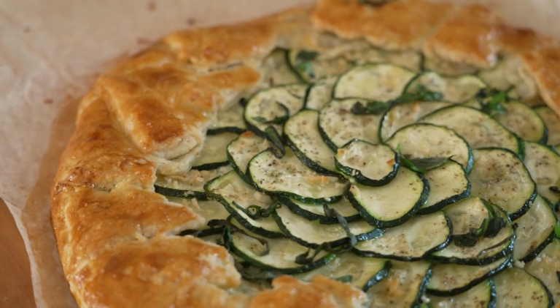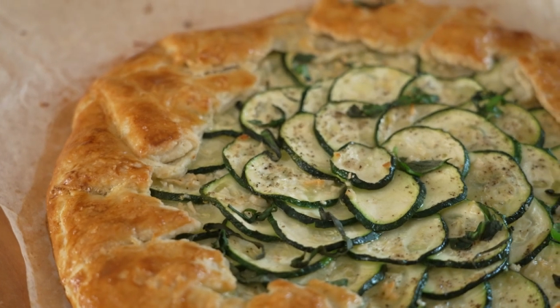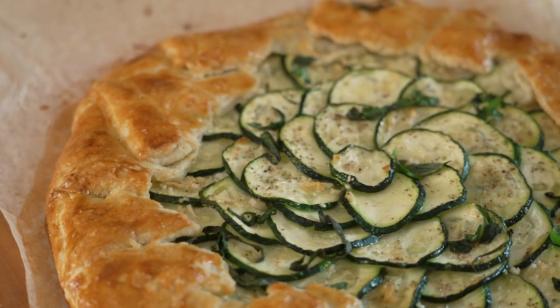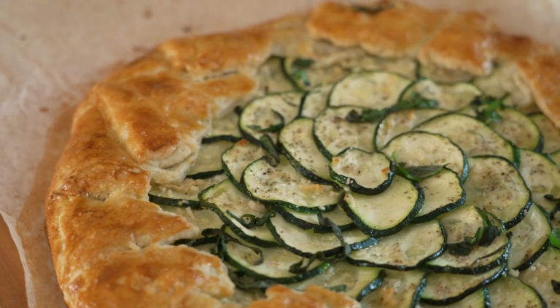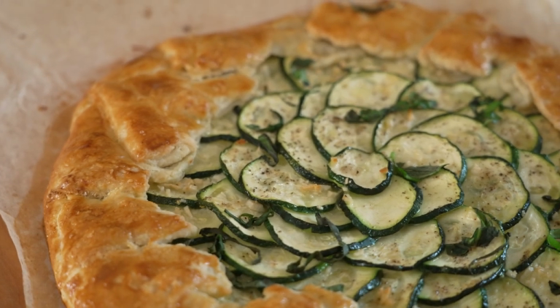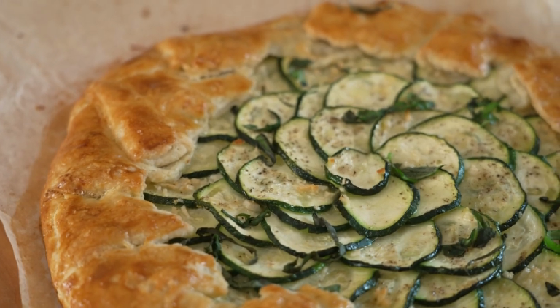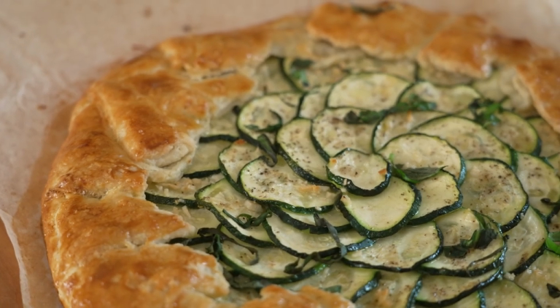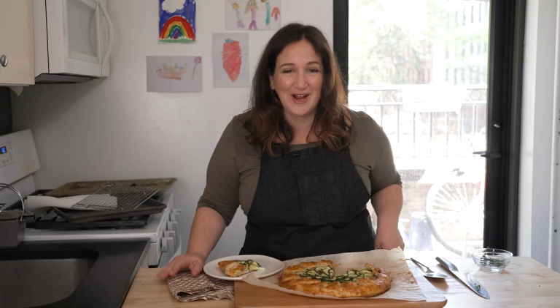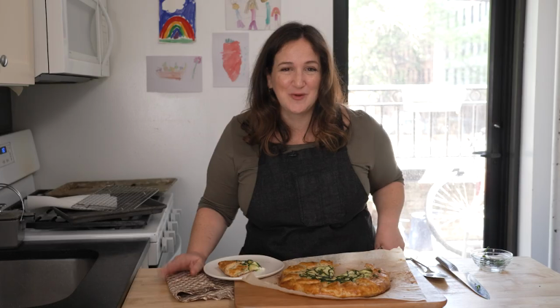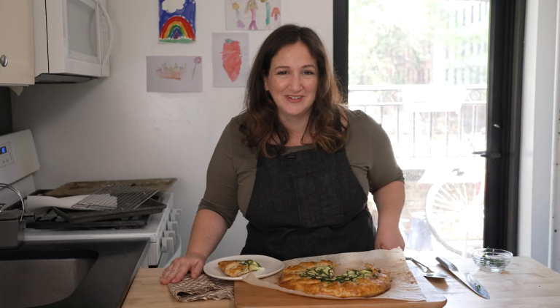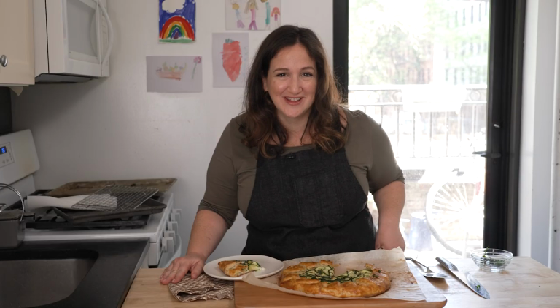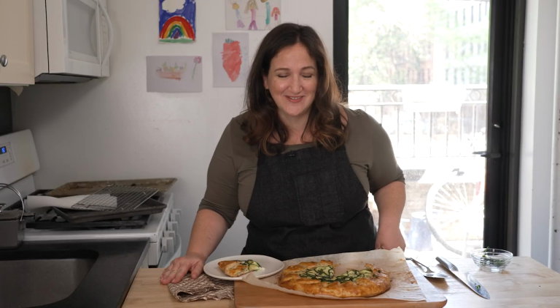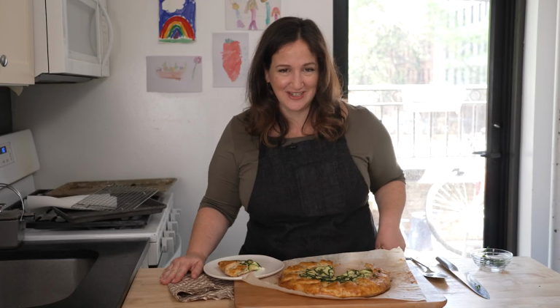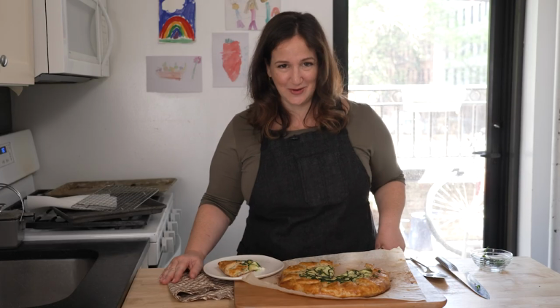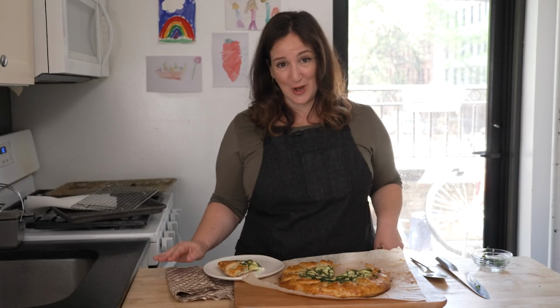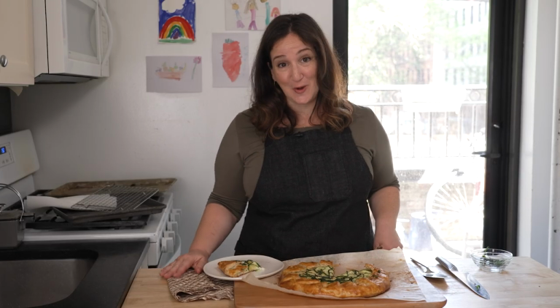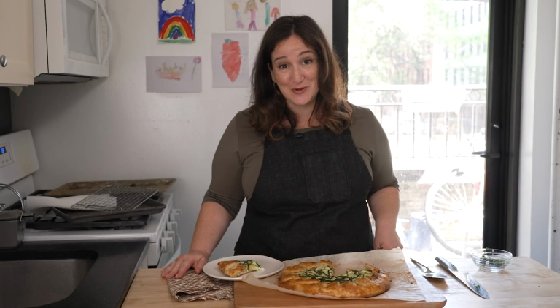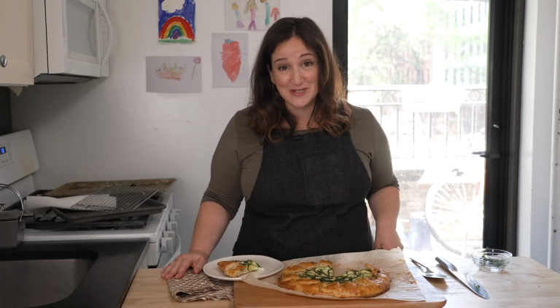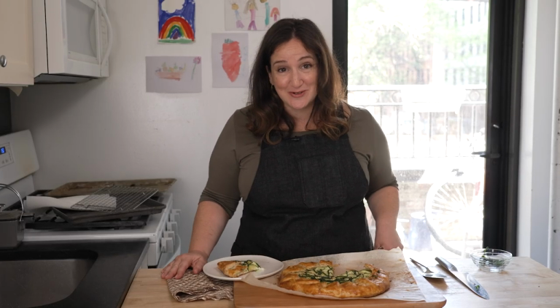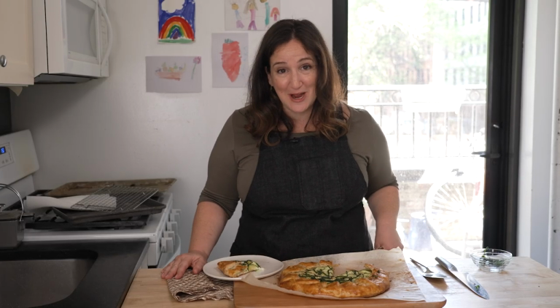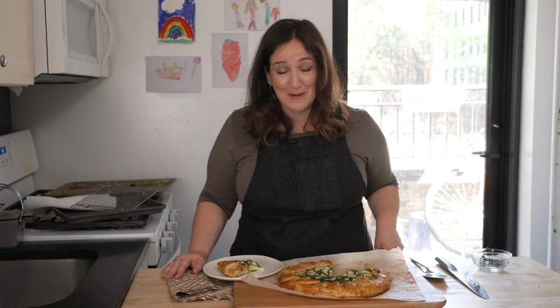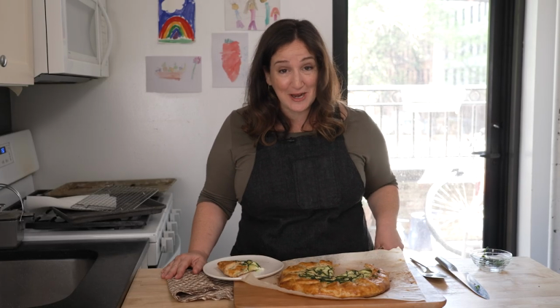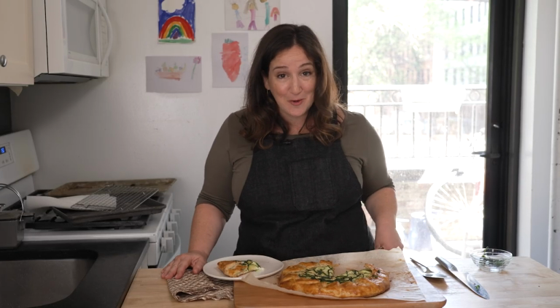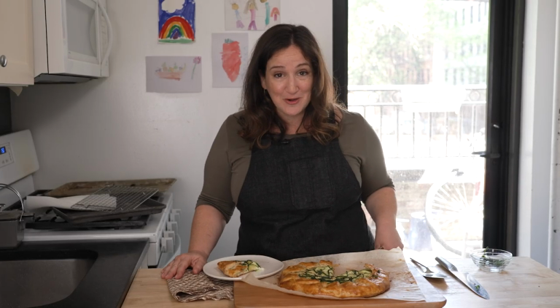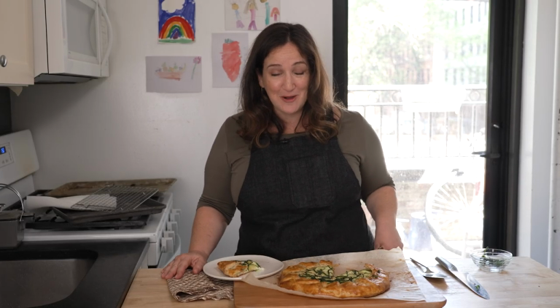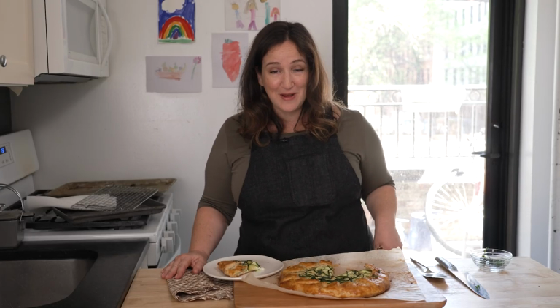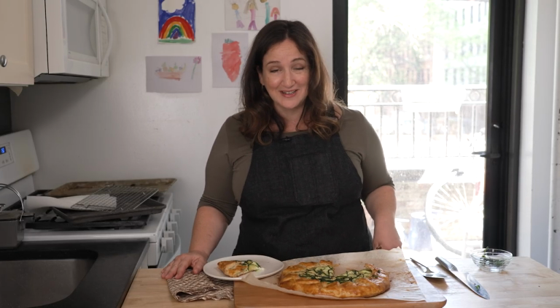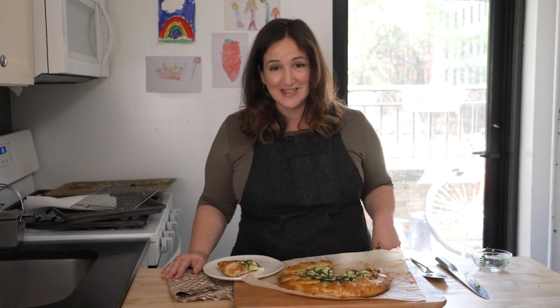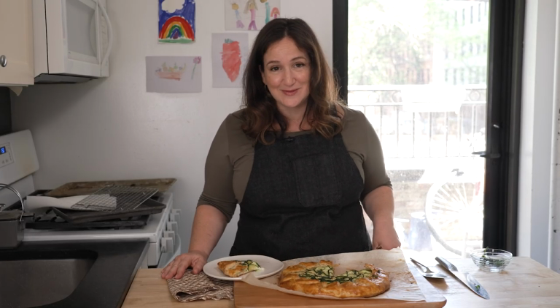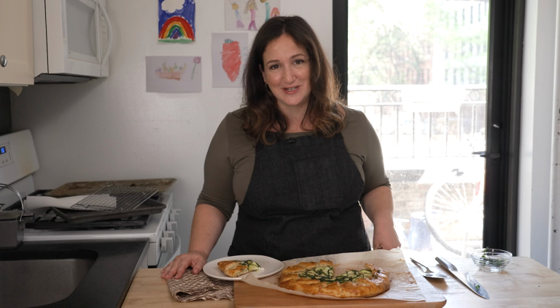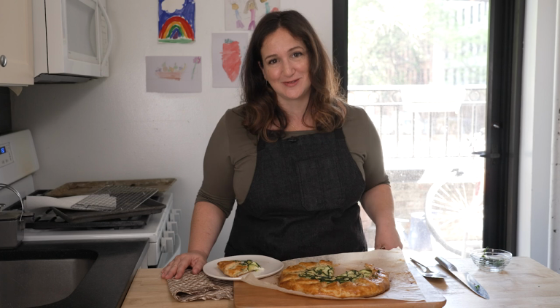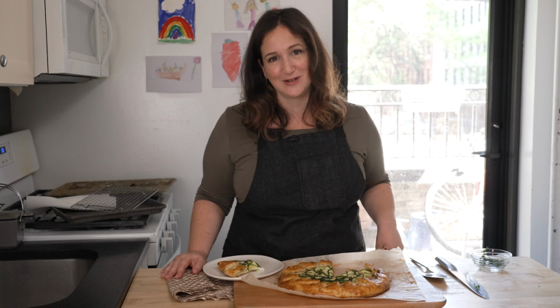I hope you love it. I hope you like the video, I hope you subscribe, and I hope you come back next week because we're gonna make more delicious stuff in the Smitten Kitchen.